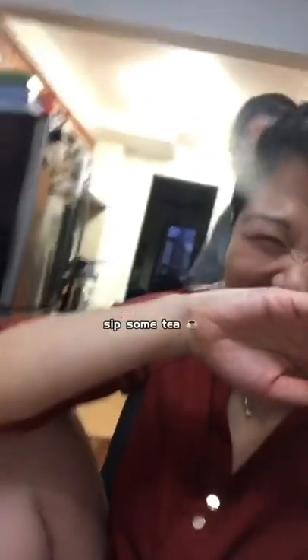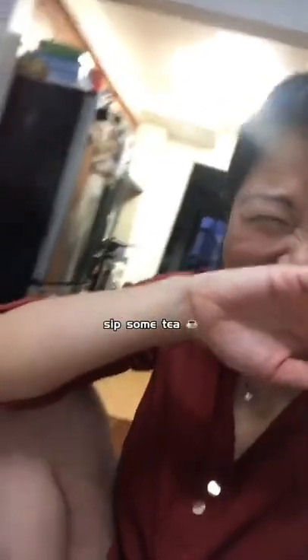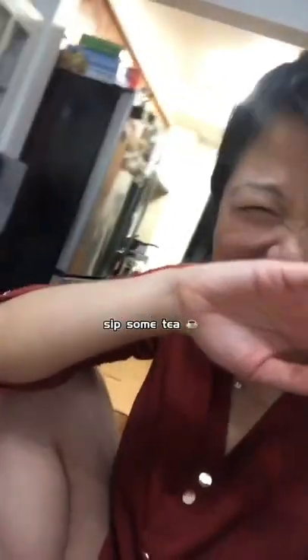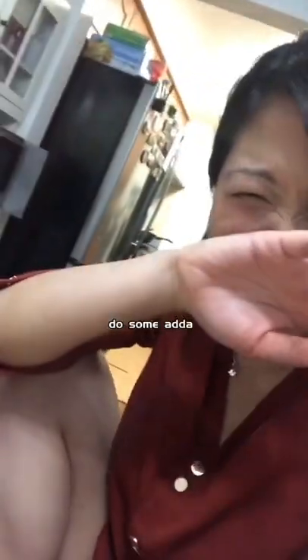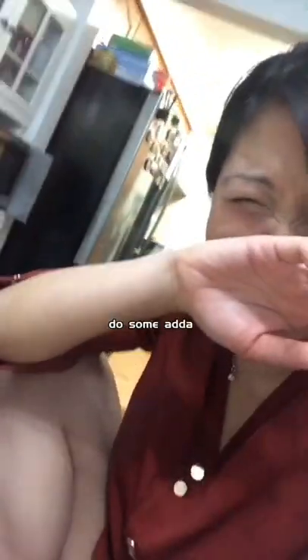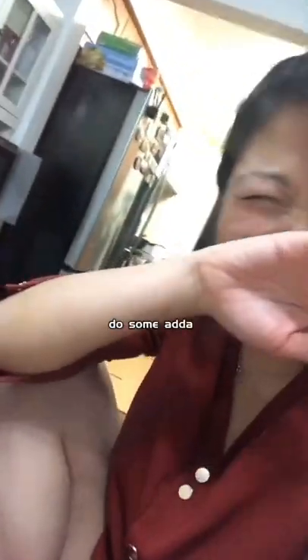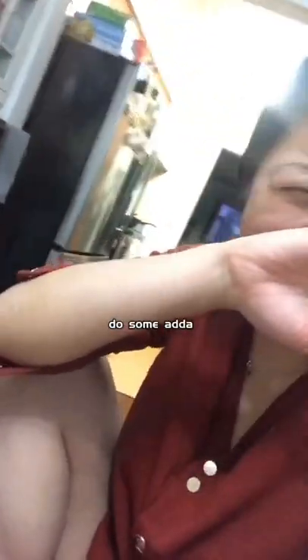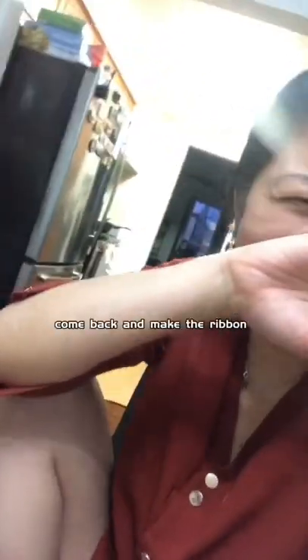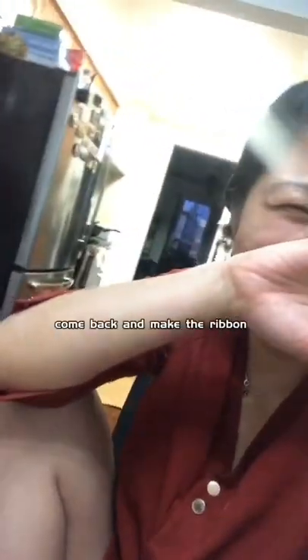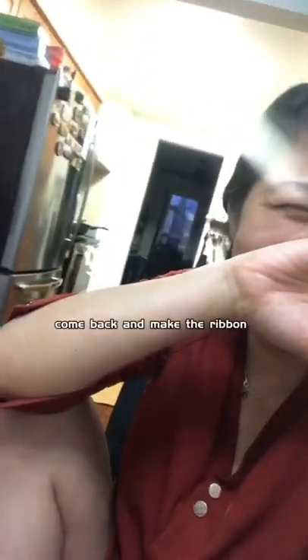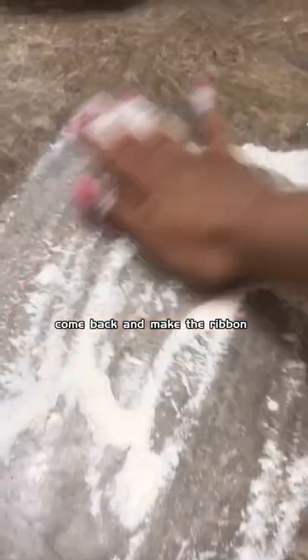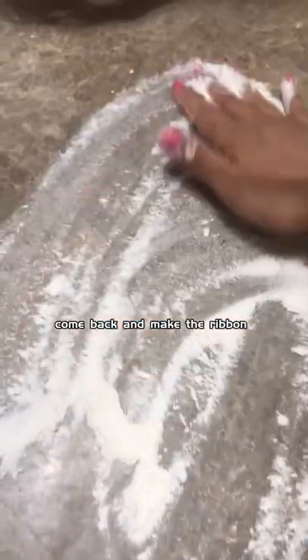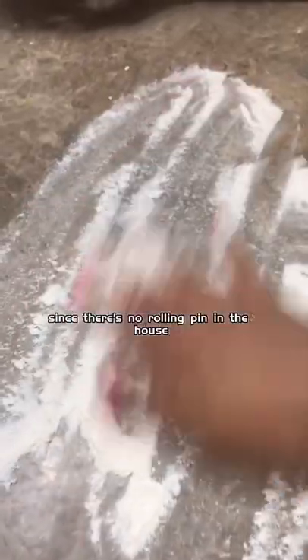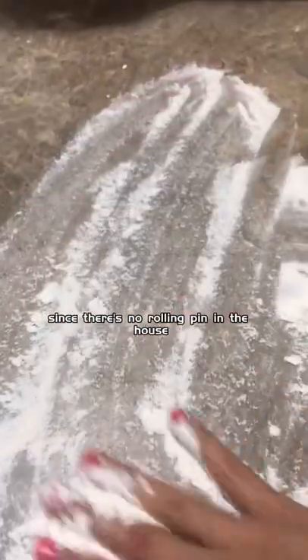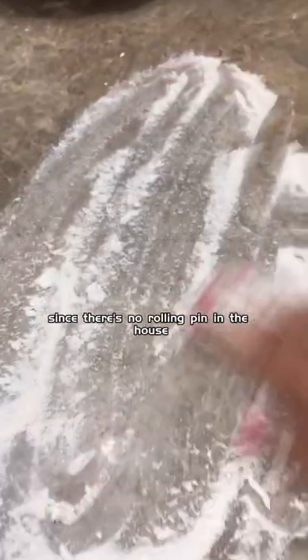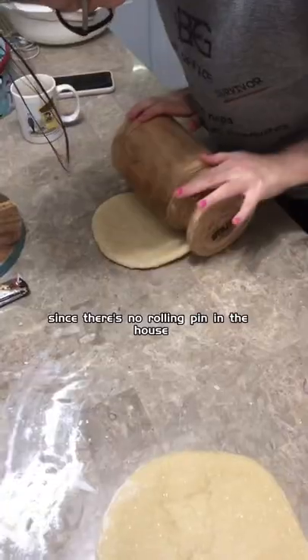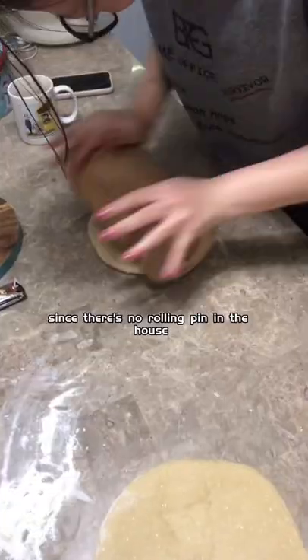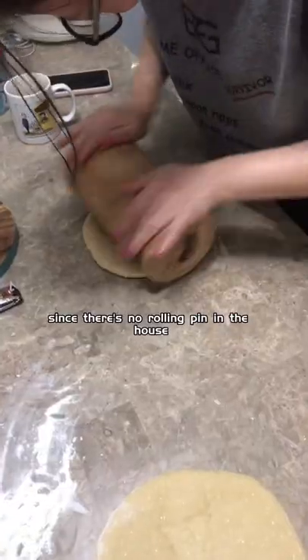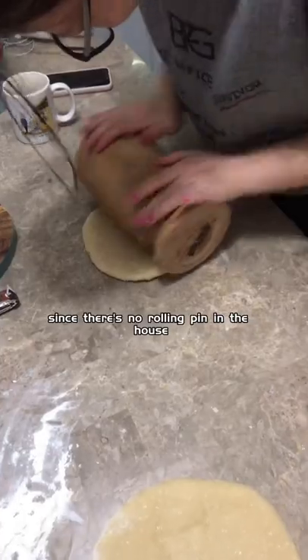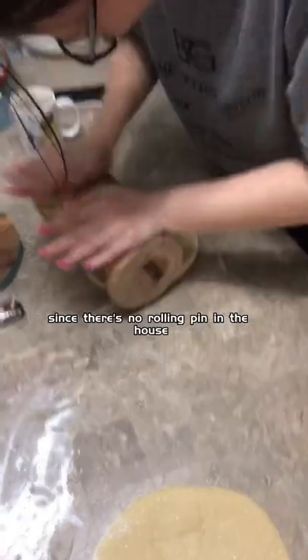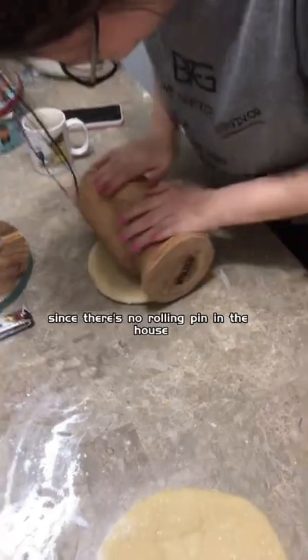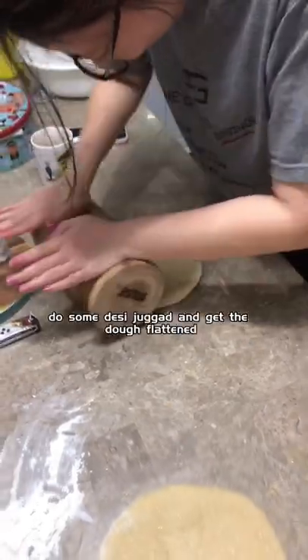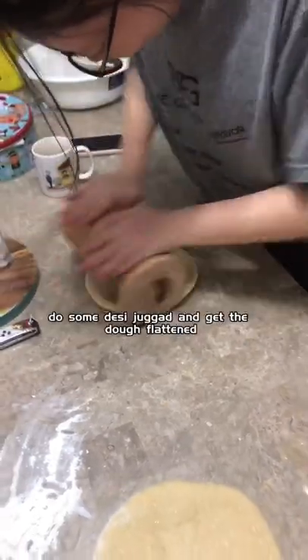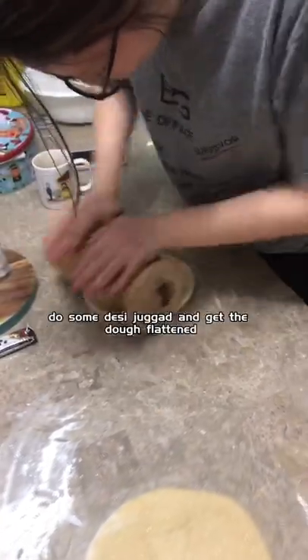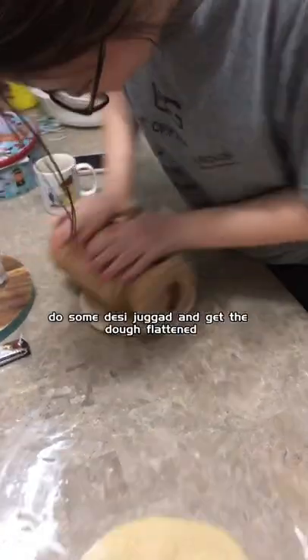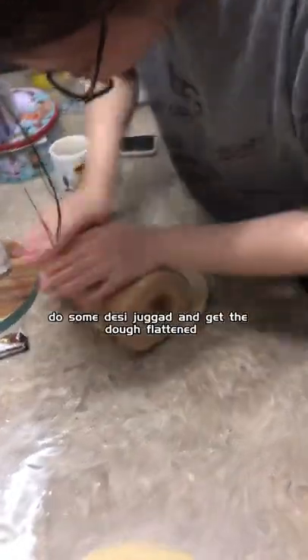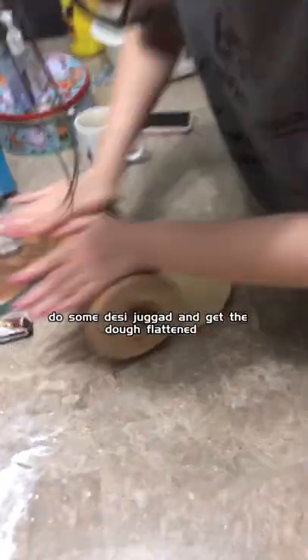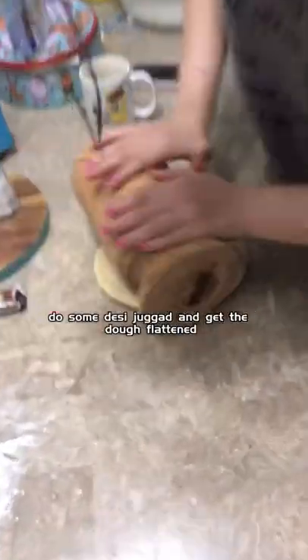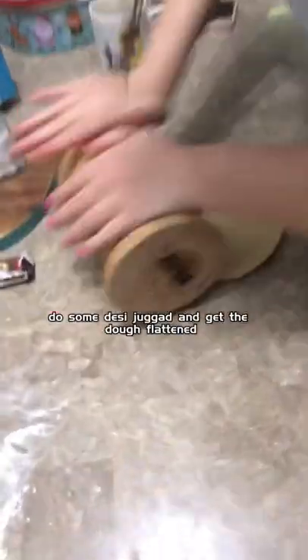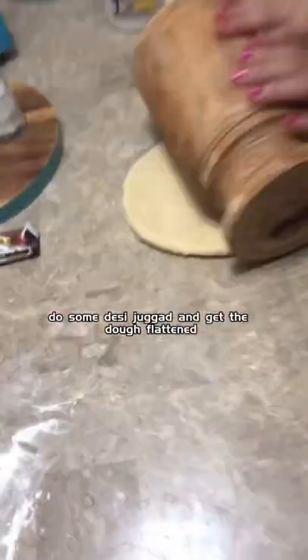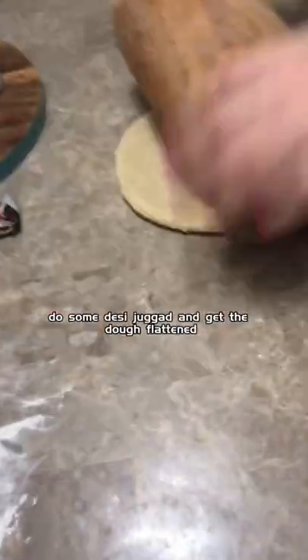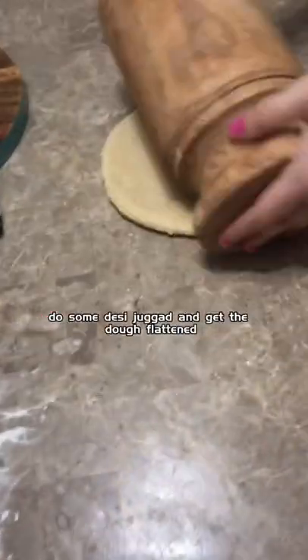Sip some tea, do some adda, come back and make the ribbons. Since there's no rolling pin in the house, do some desi jugad and get the dough flattened.